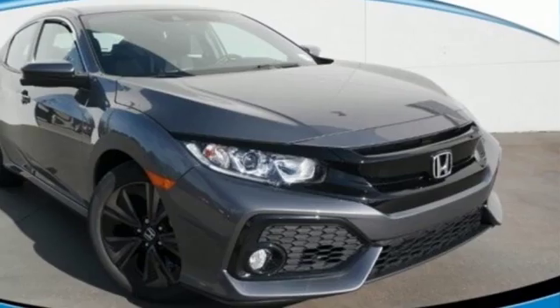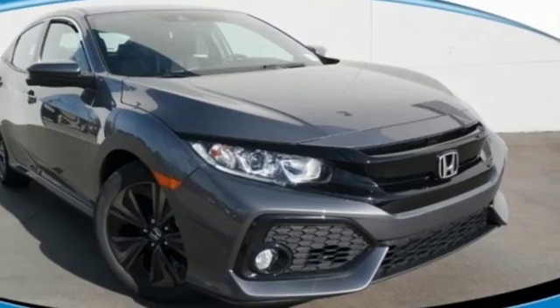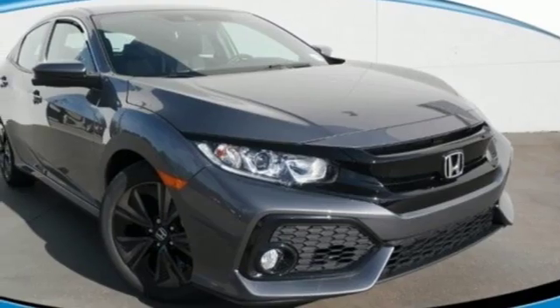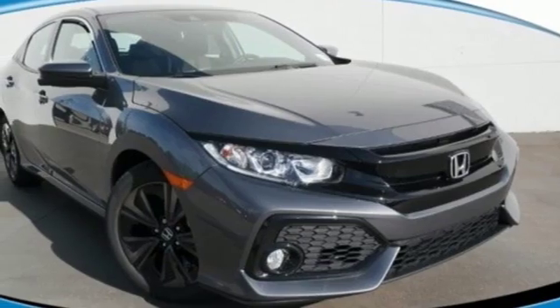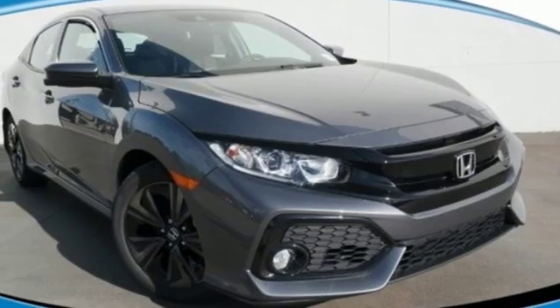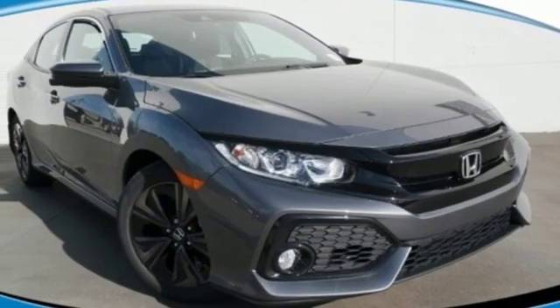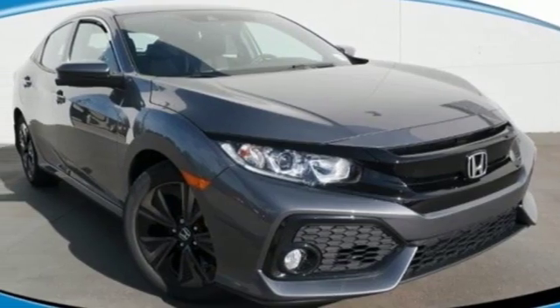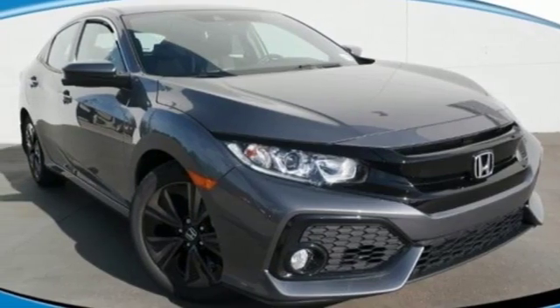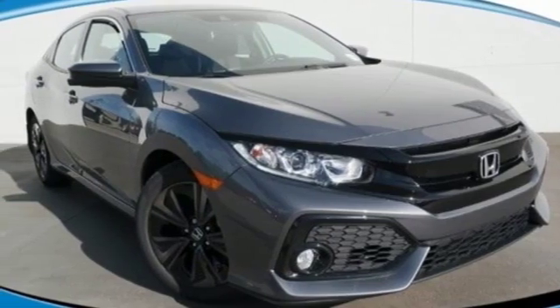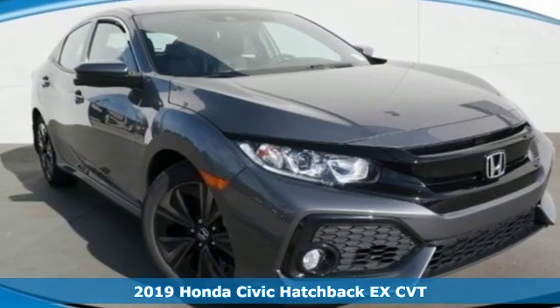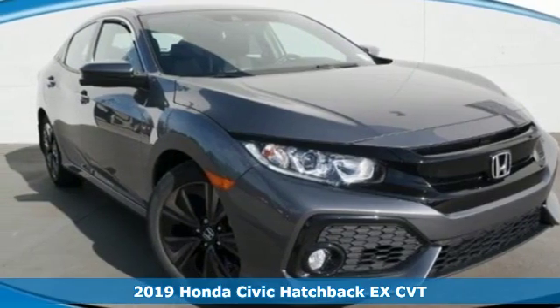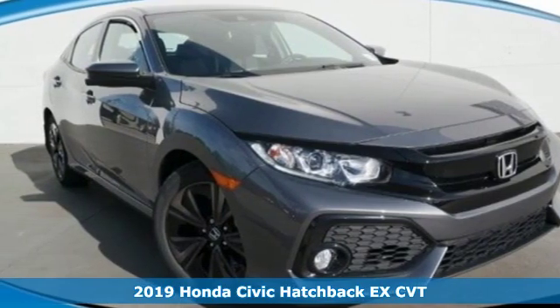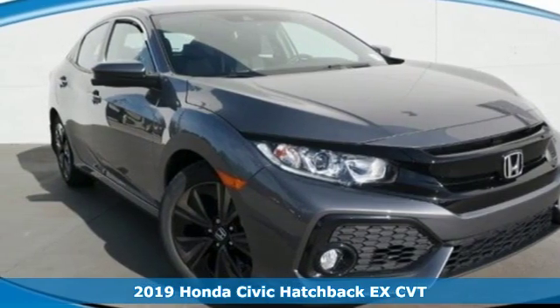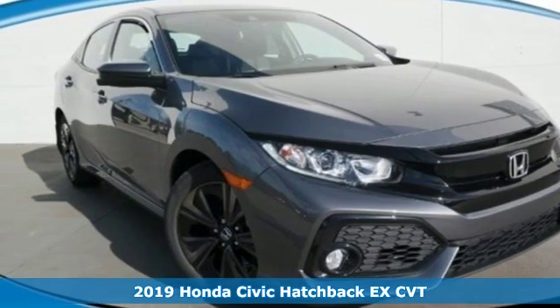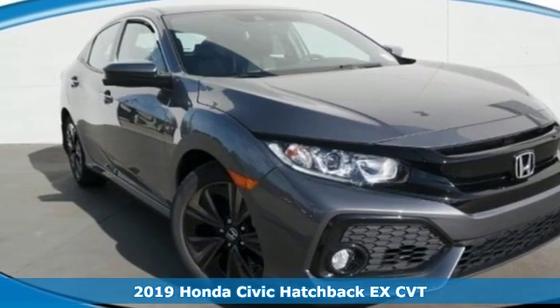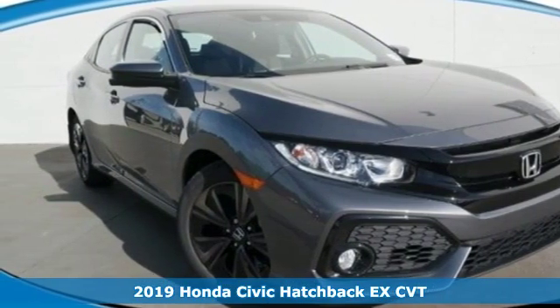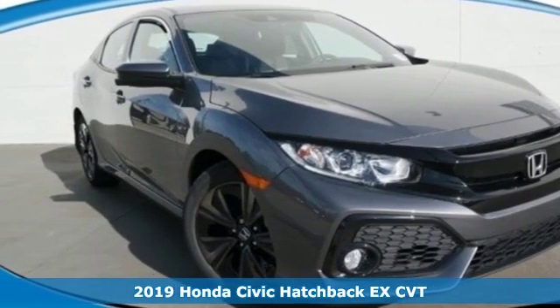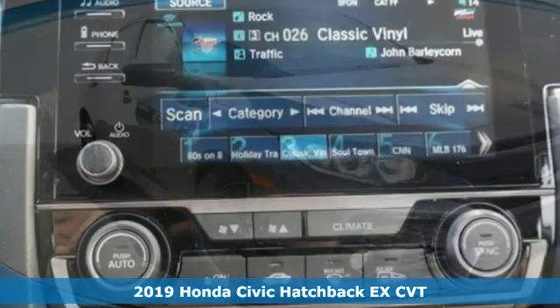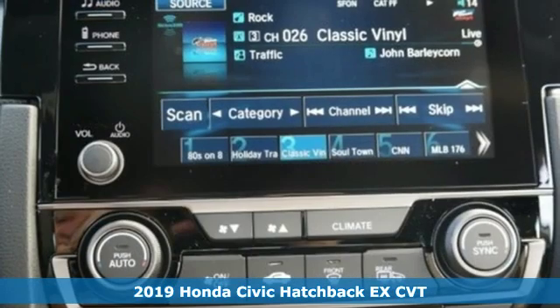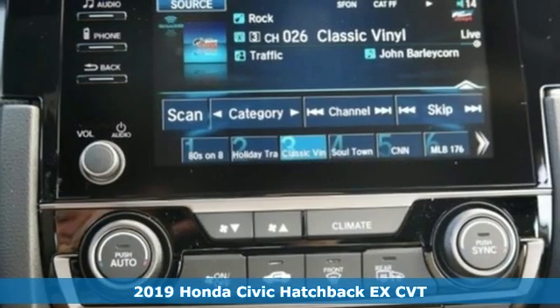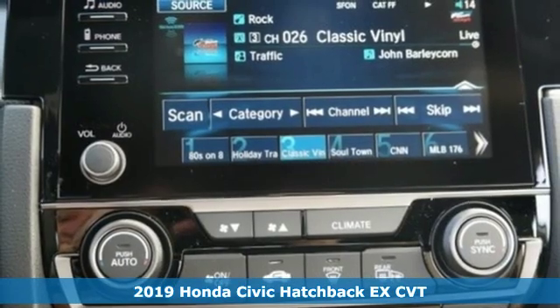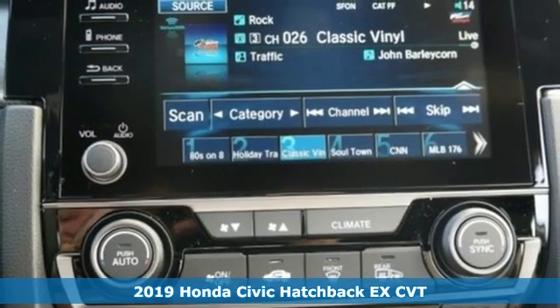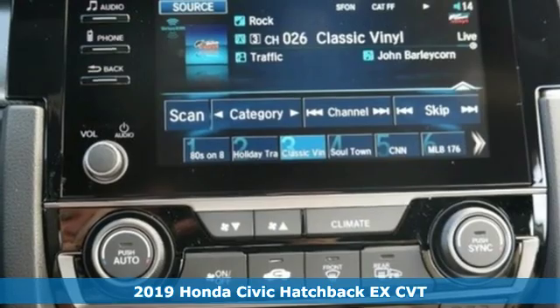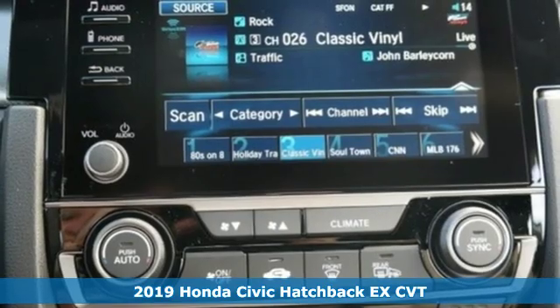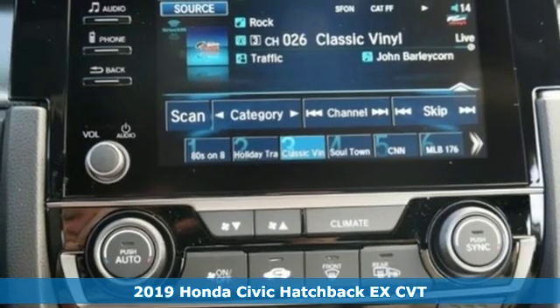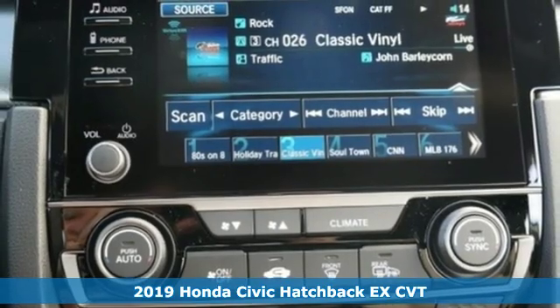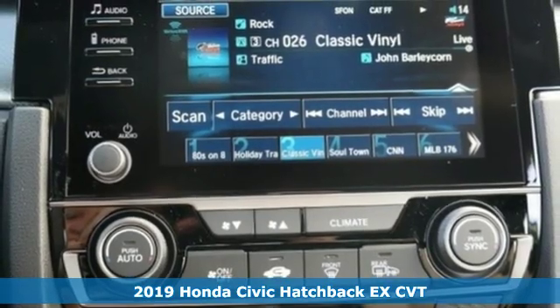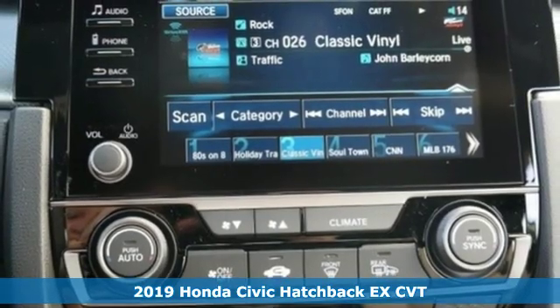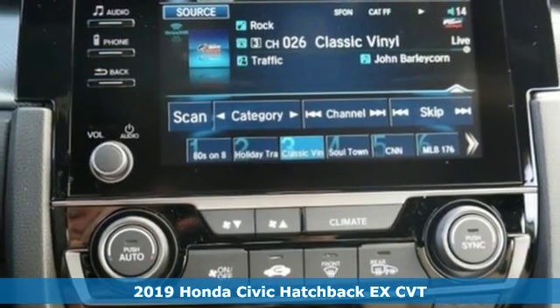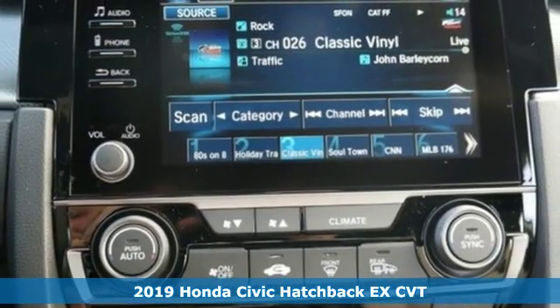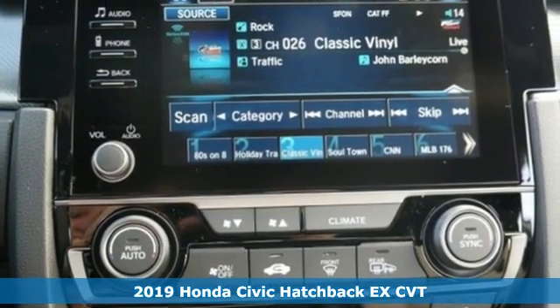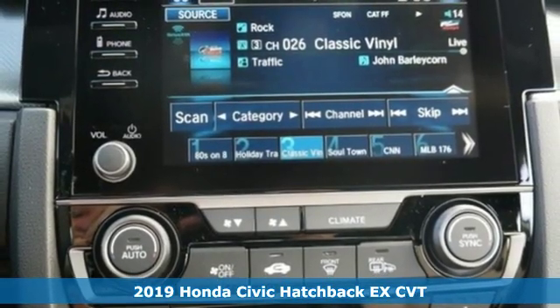Here's a new 2019 Honda Civic Hatchback. Honda's created some of the most admired vehicles on the planet.